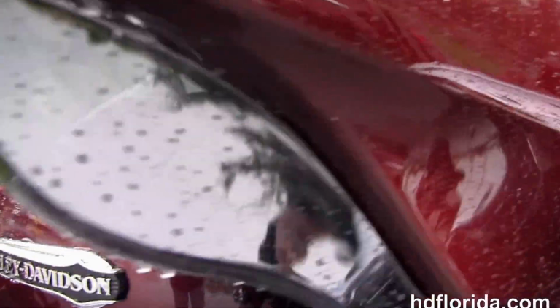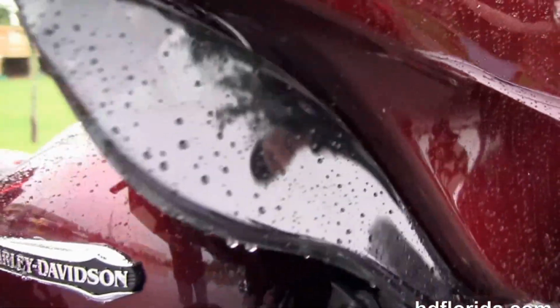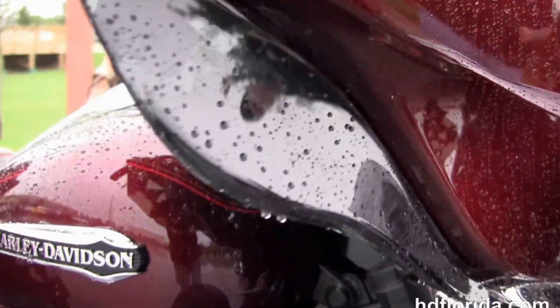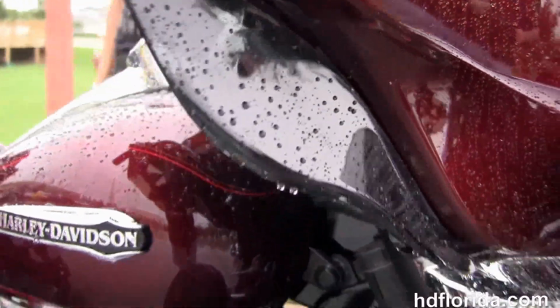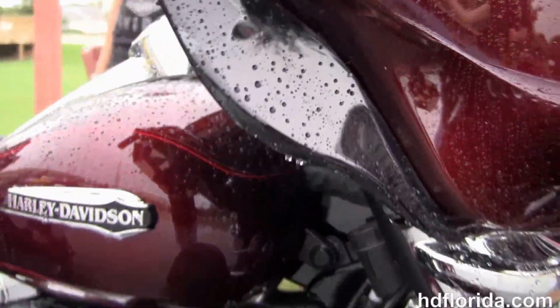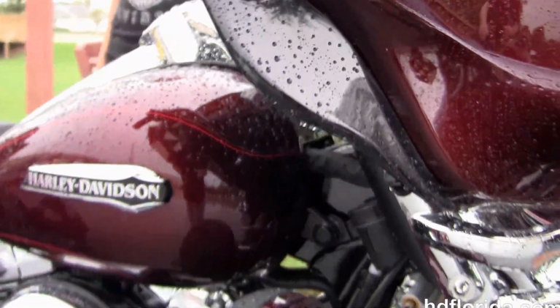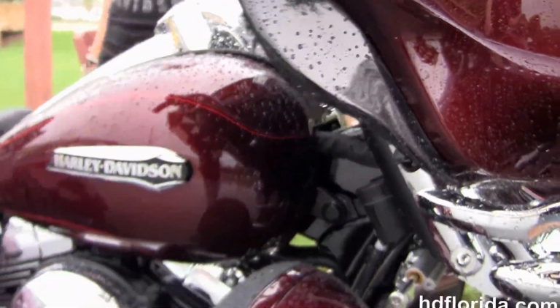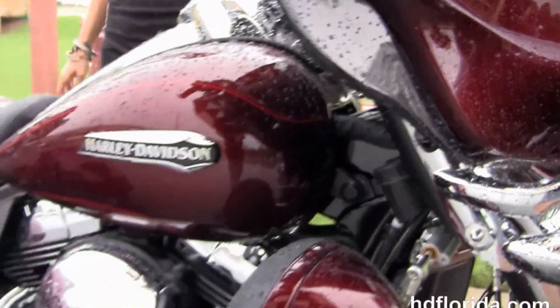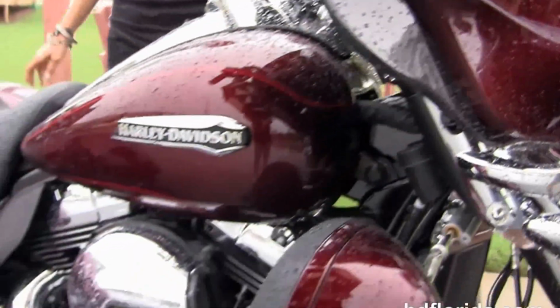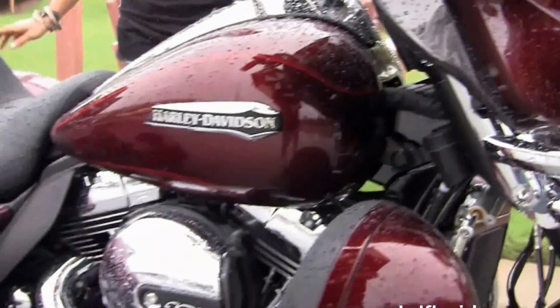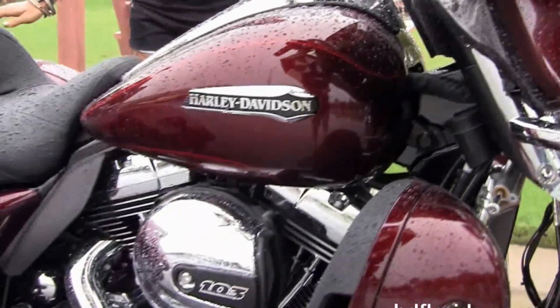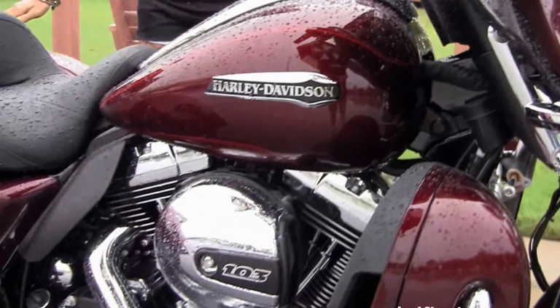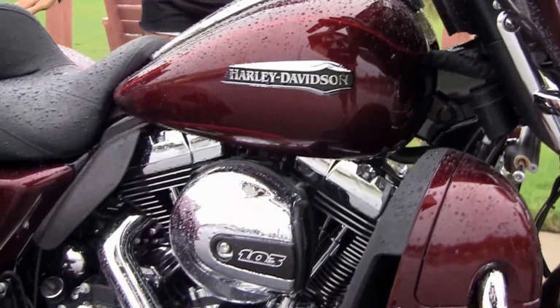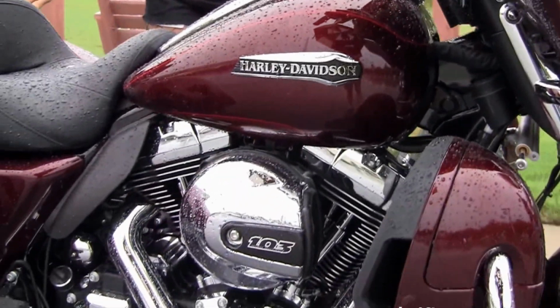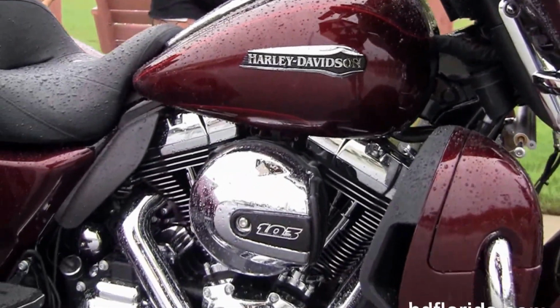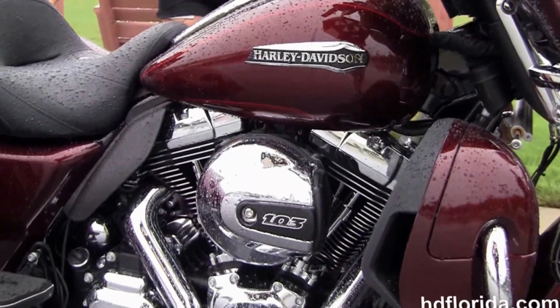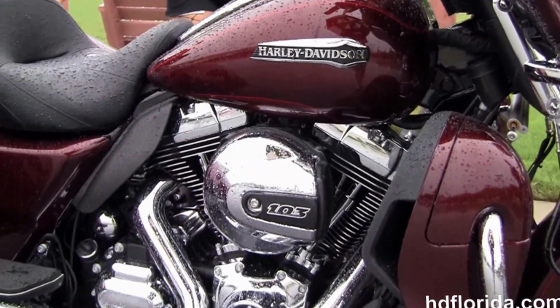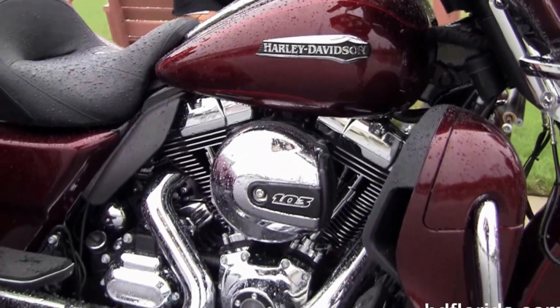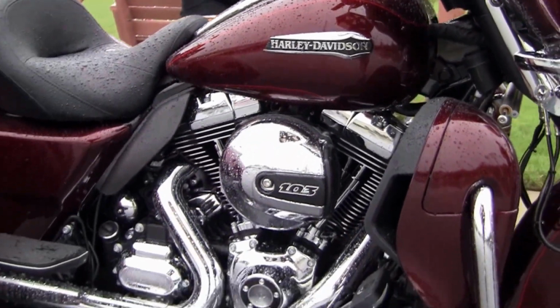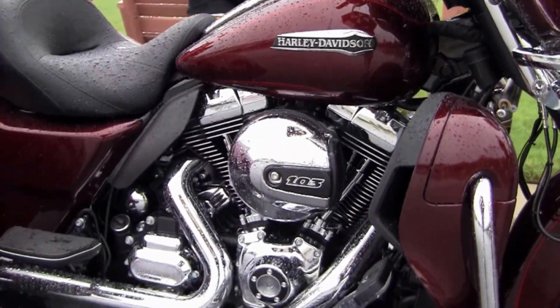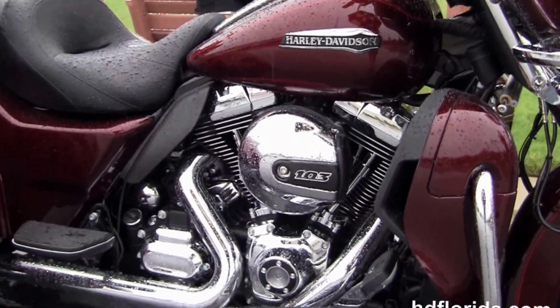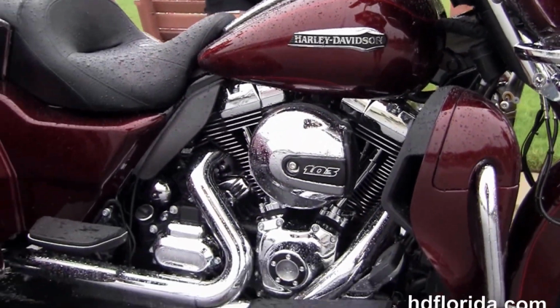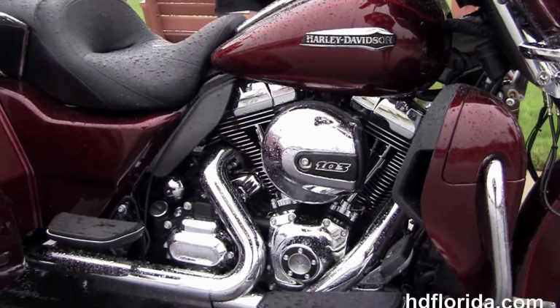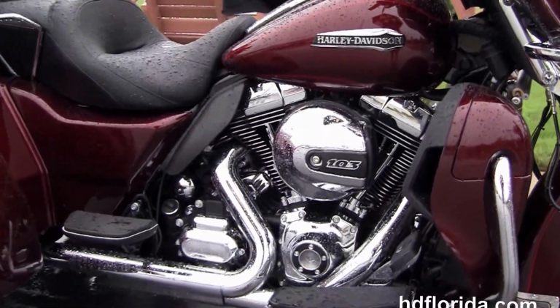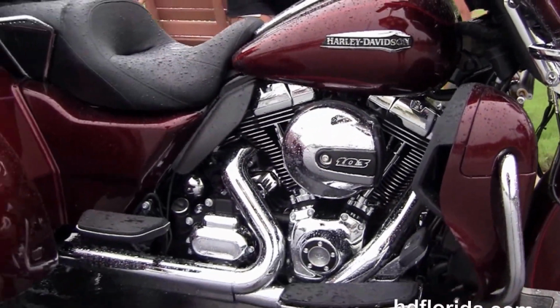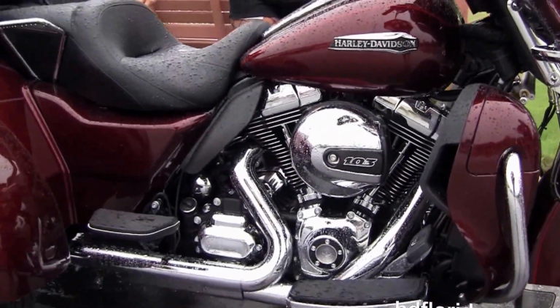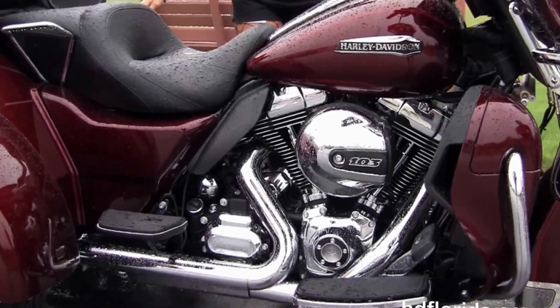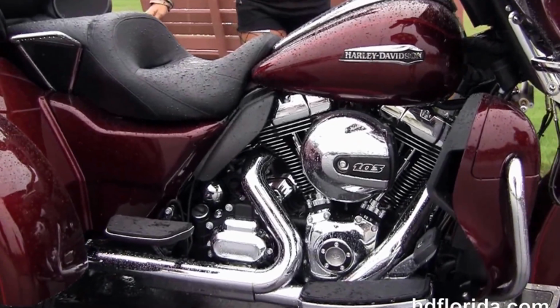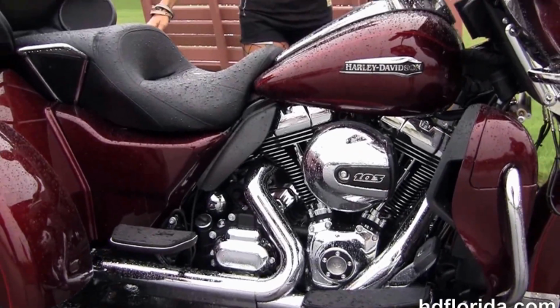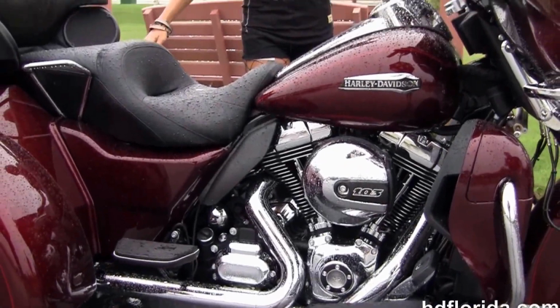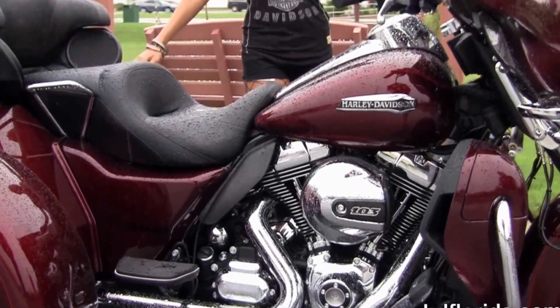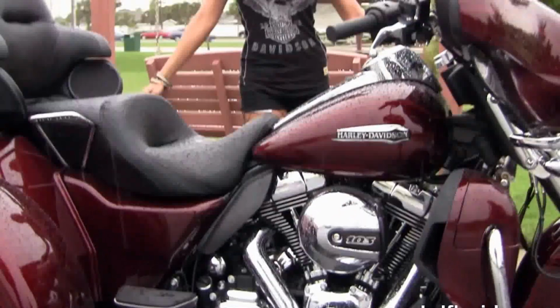Out front here we have the chrome Daymaker LED headlamps and chrome passing lamps, and this bike has a mysterious red sun glow color.